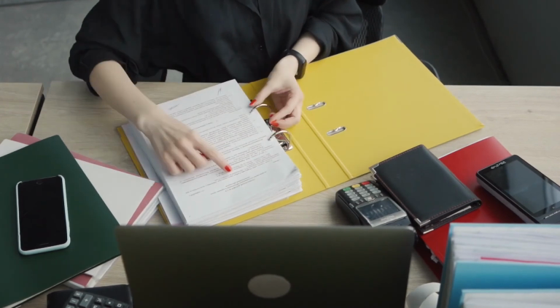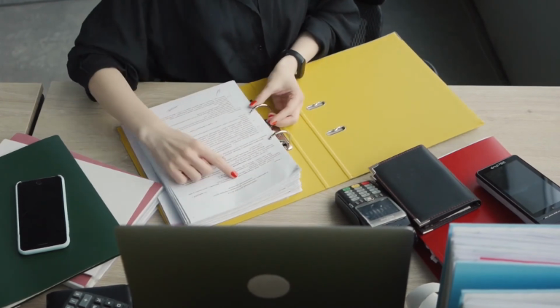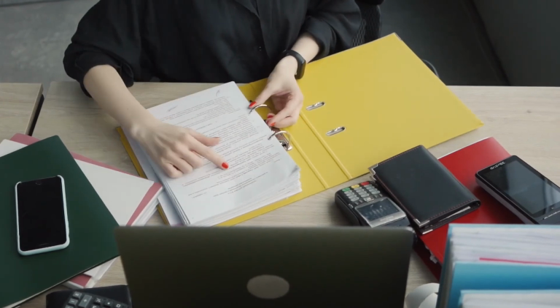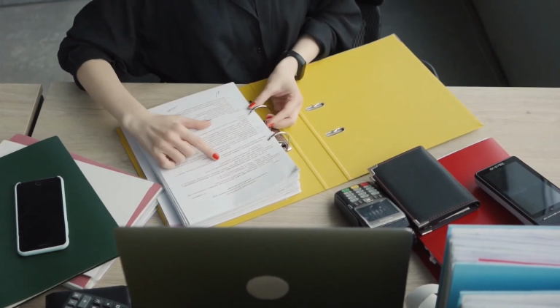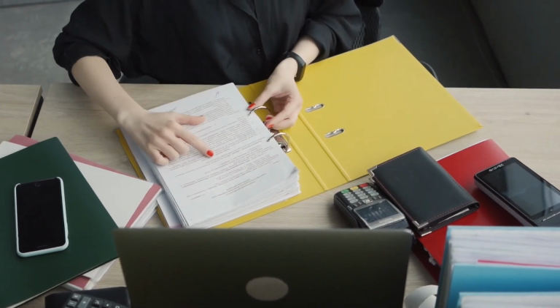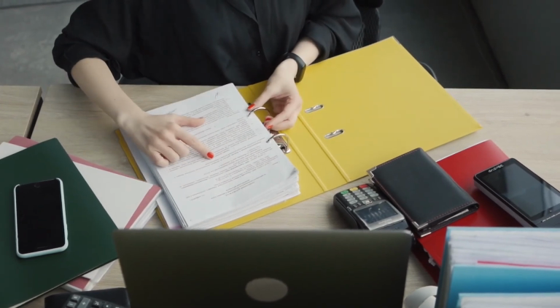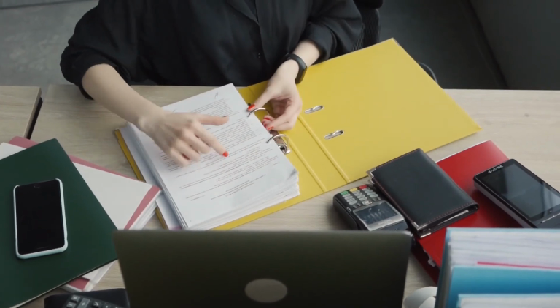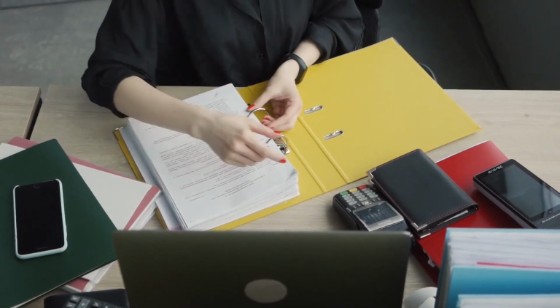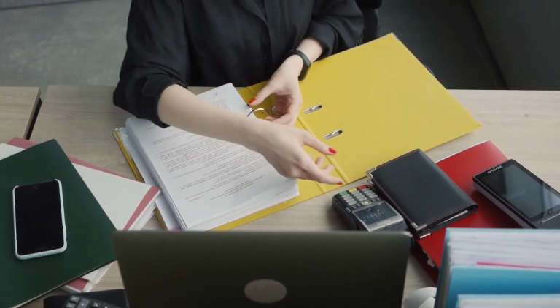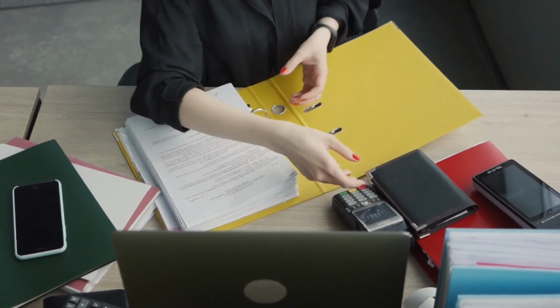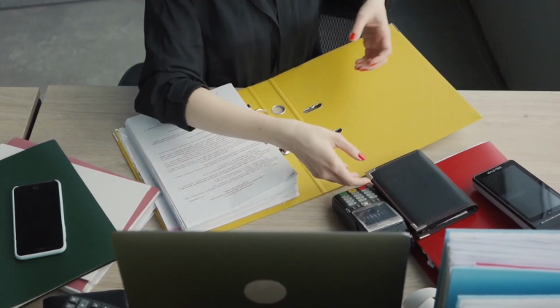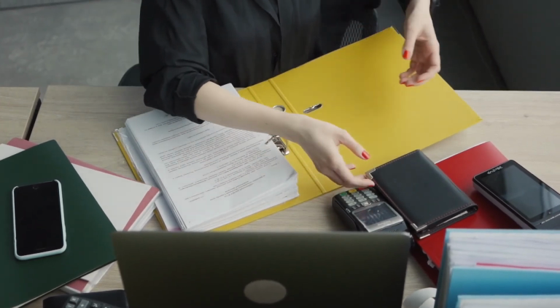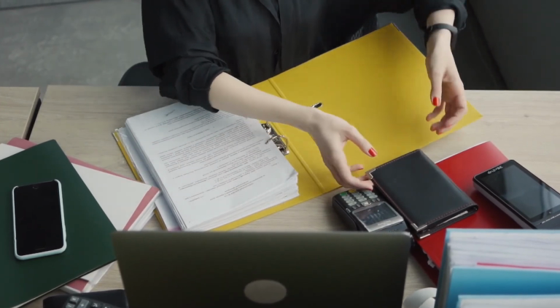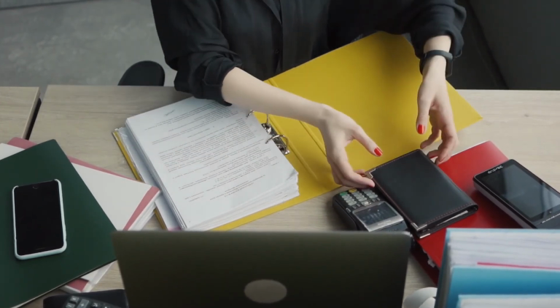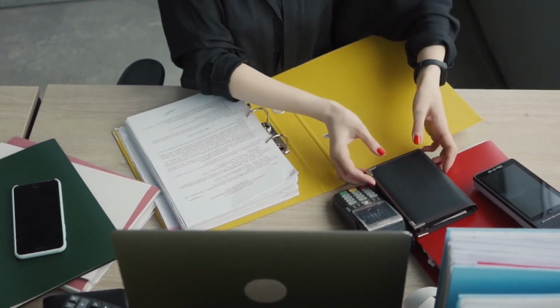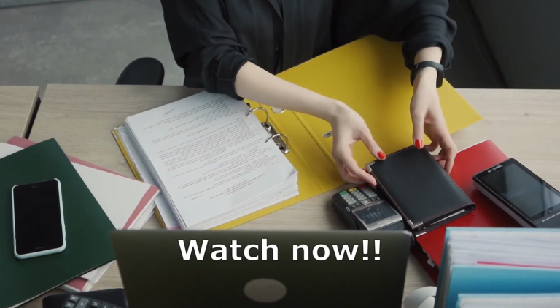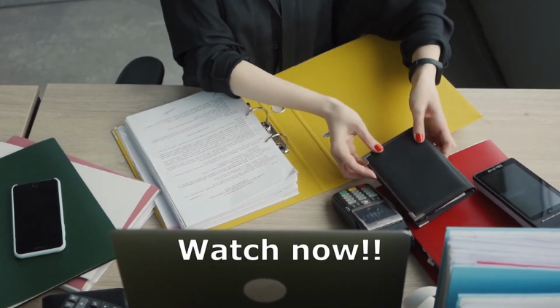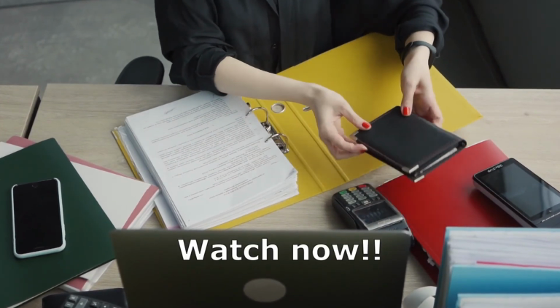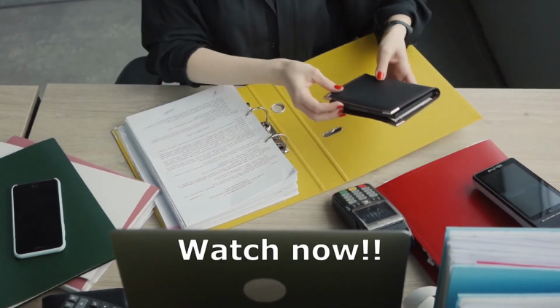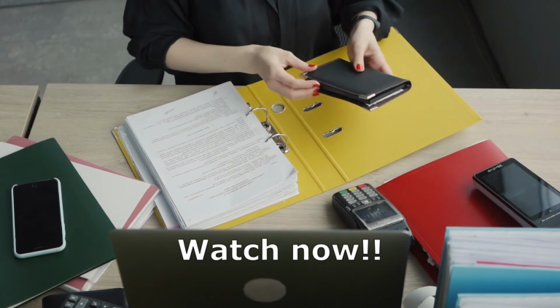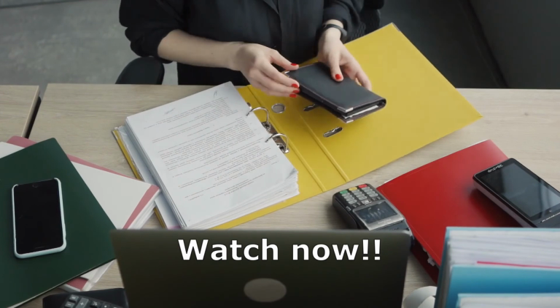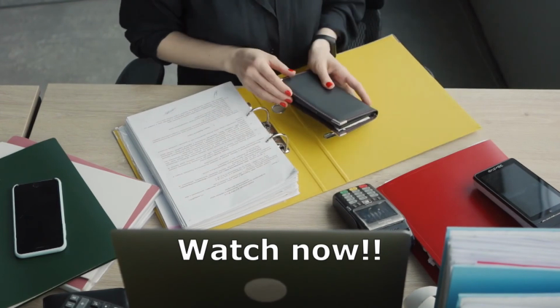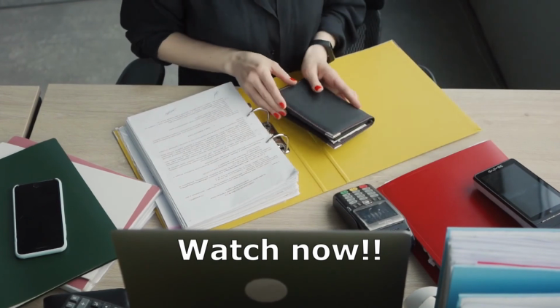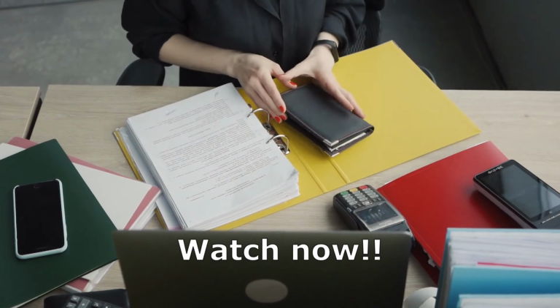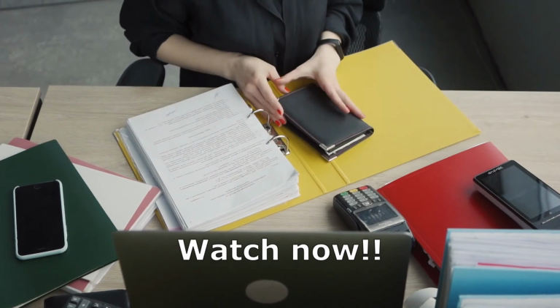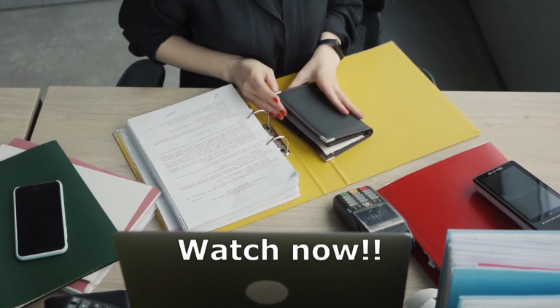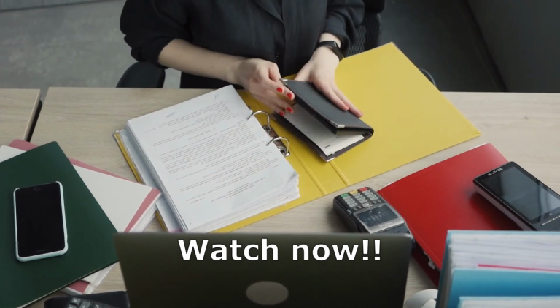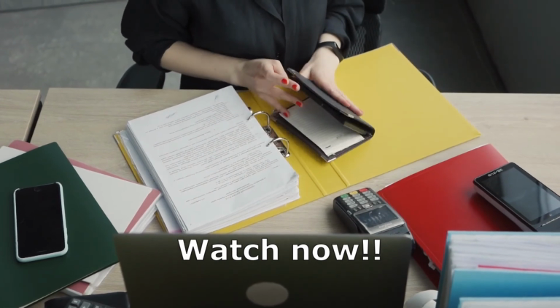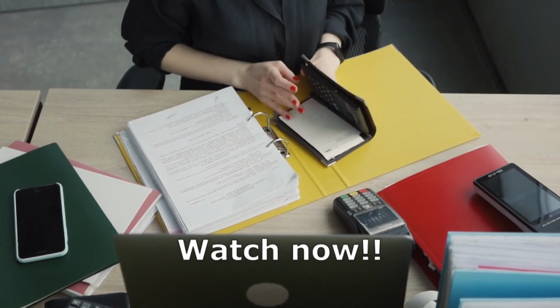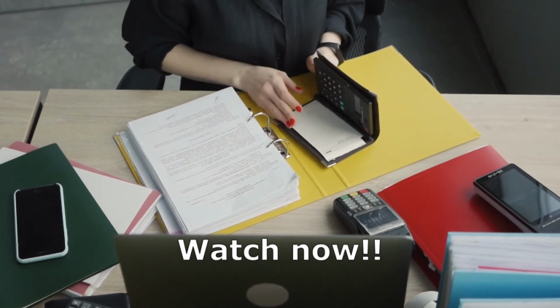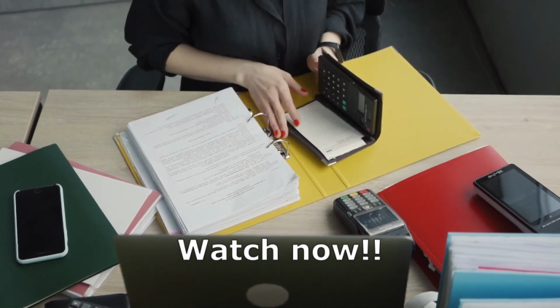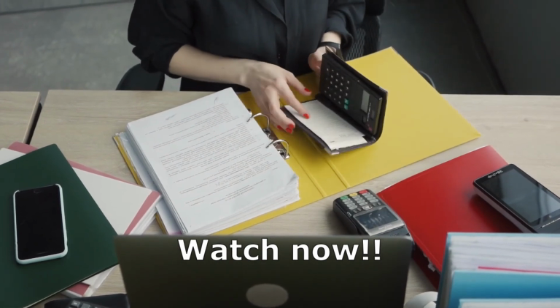If you're interested in more videos from me, I recommend the video appearing on your screen right now, which will help you save even more money.